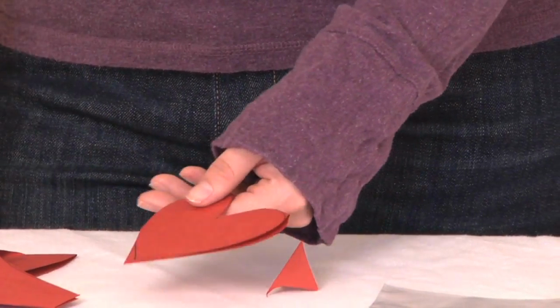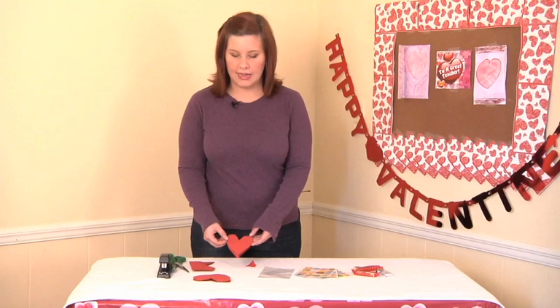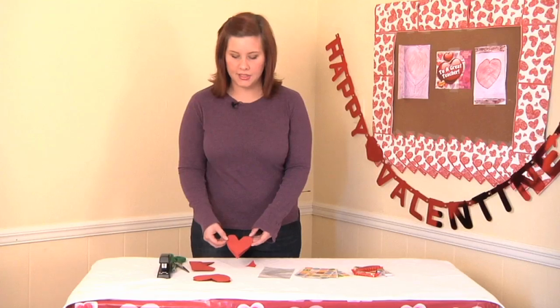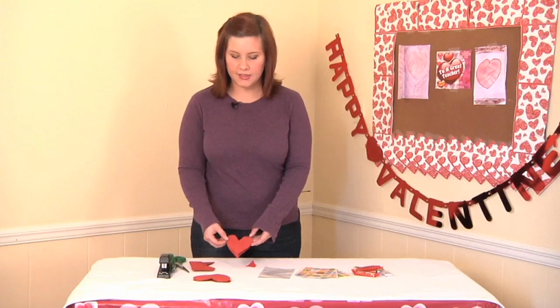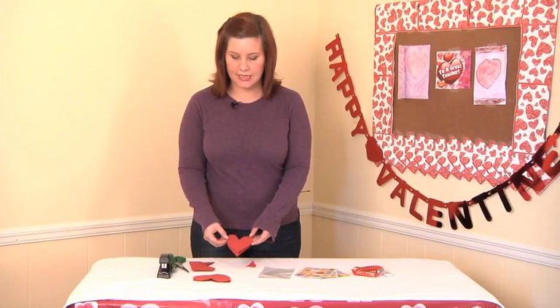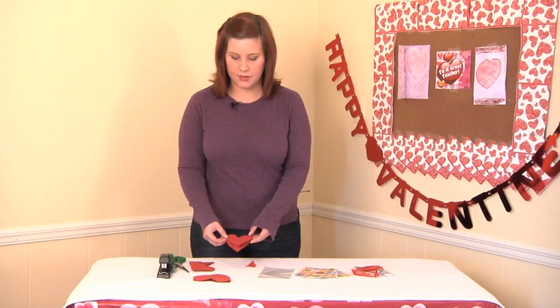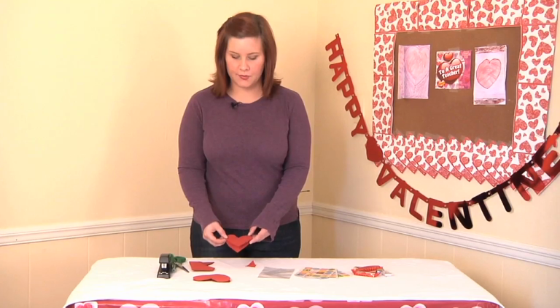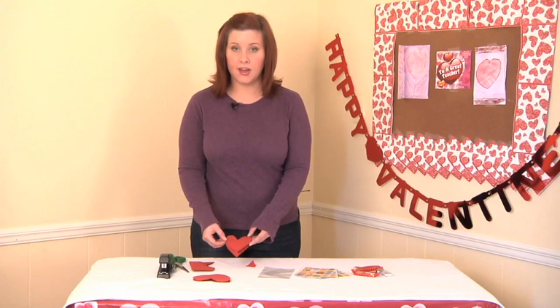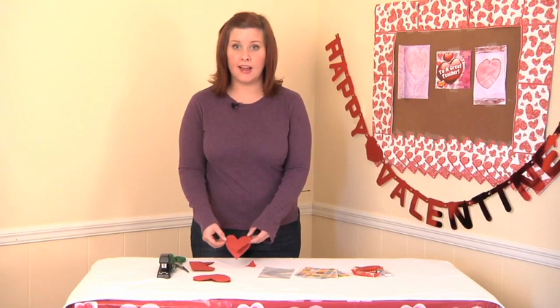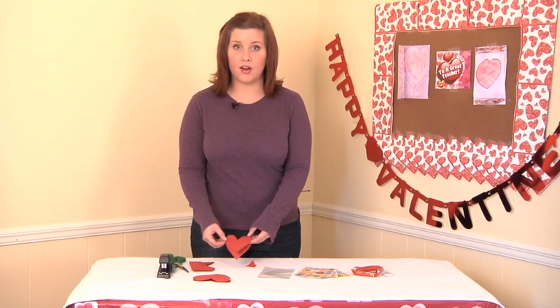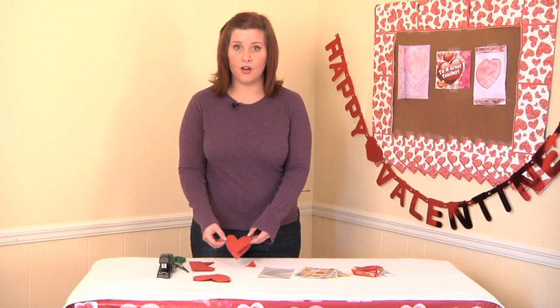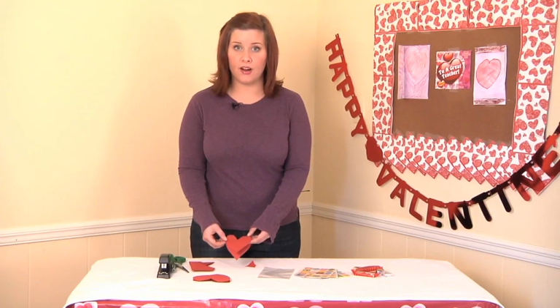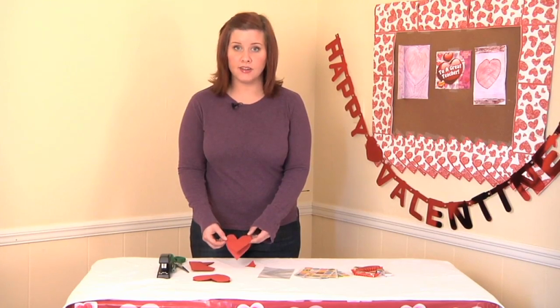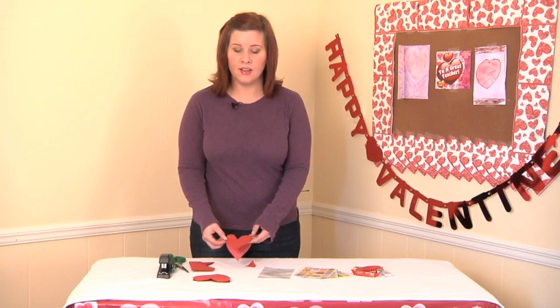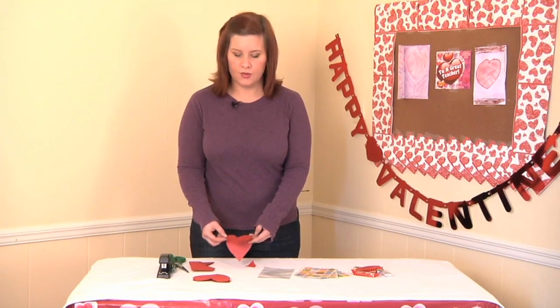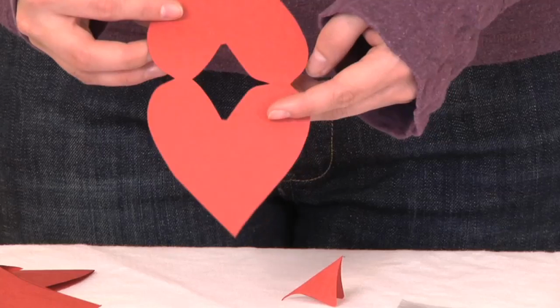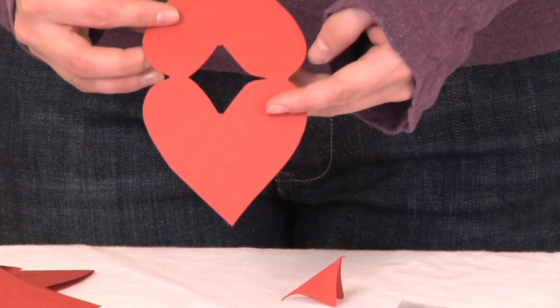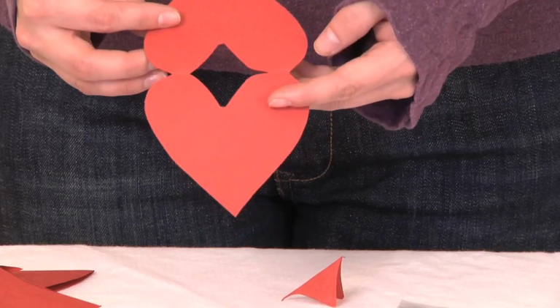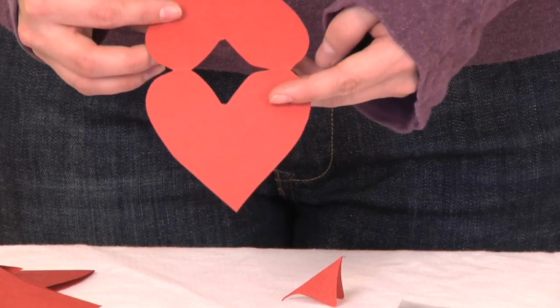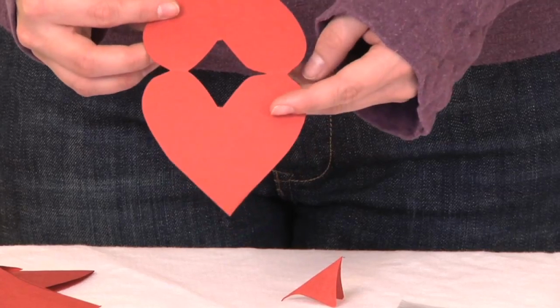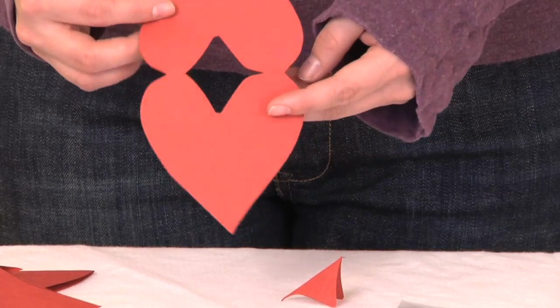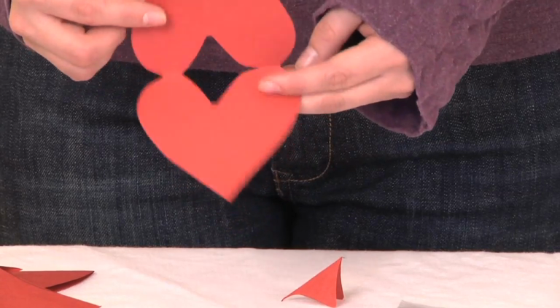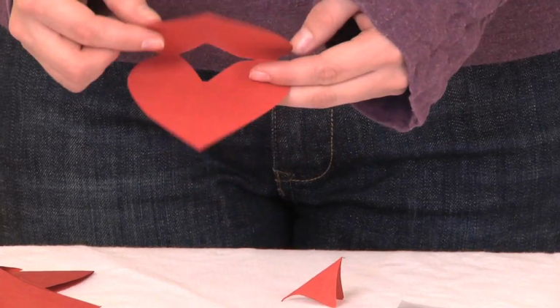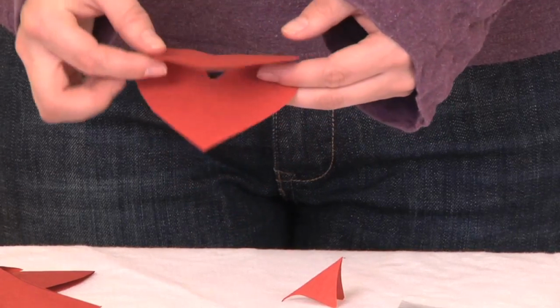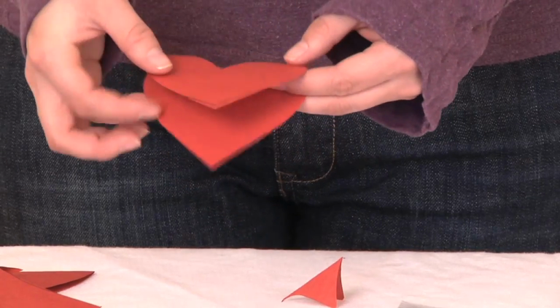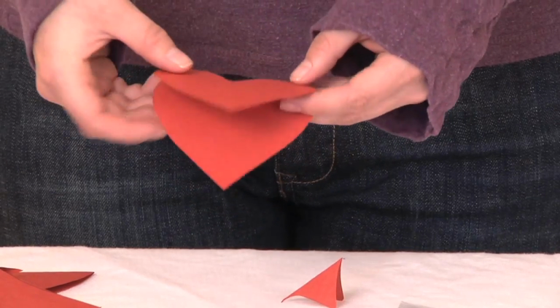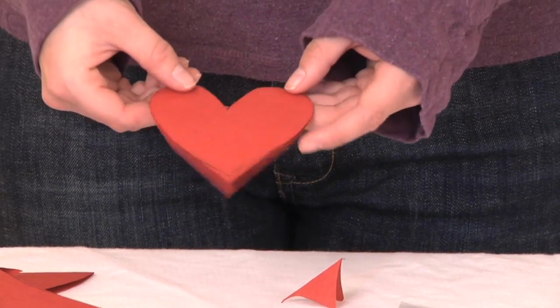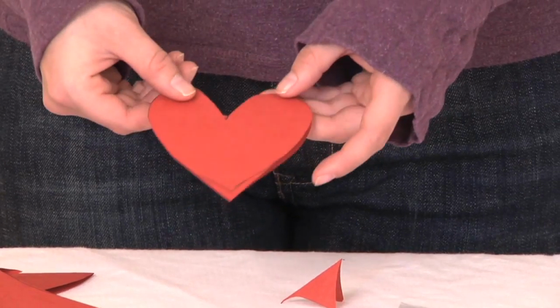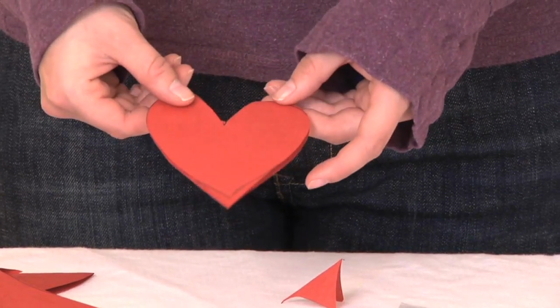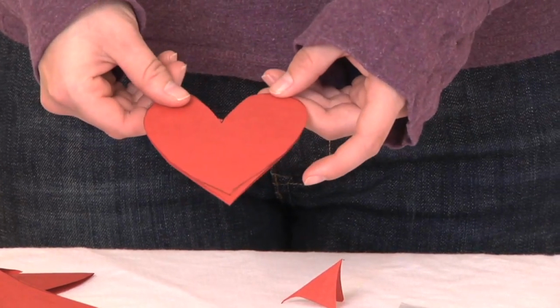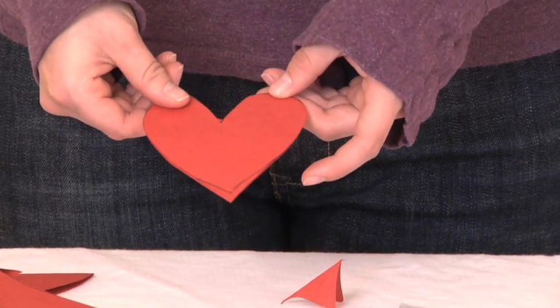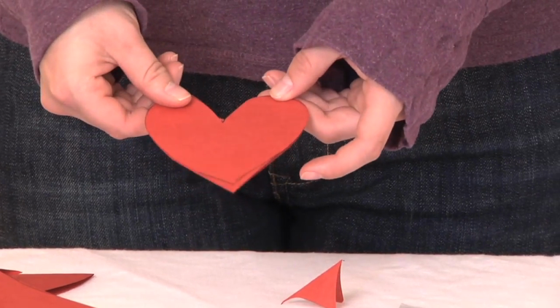As you can see, once we've cut out our heart, we still have it attached at both little edges.